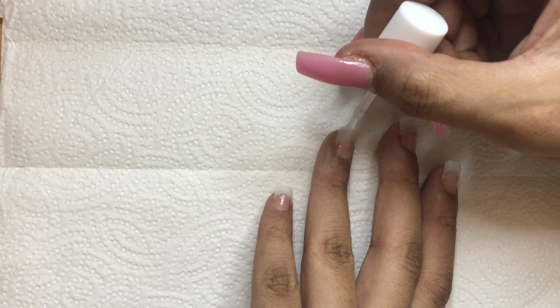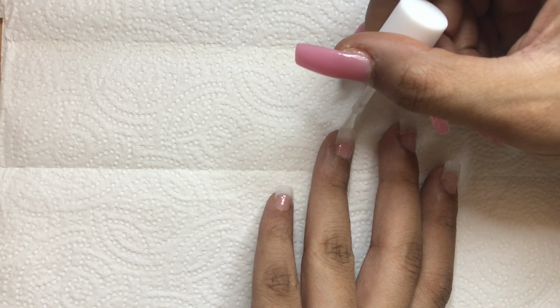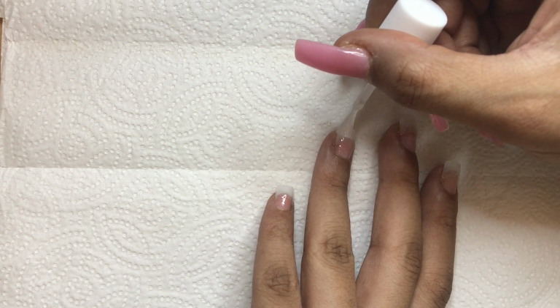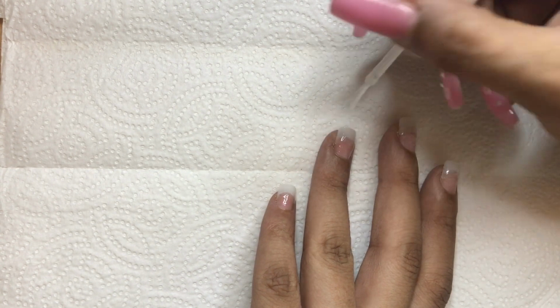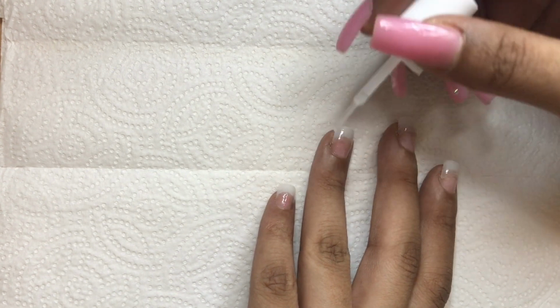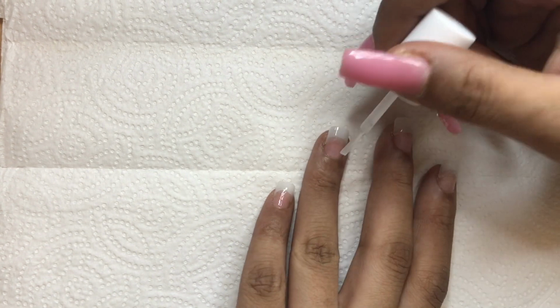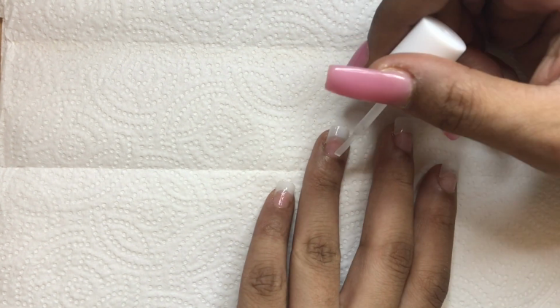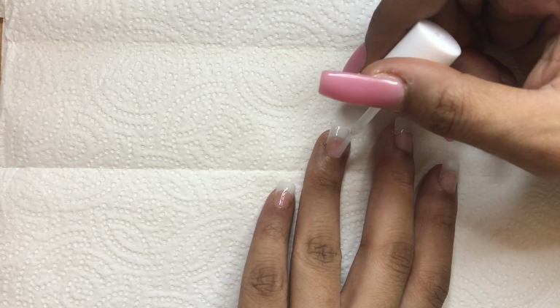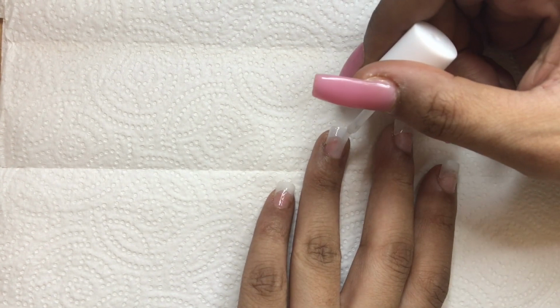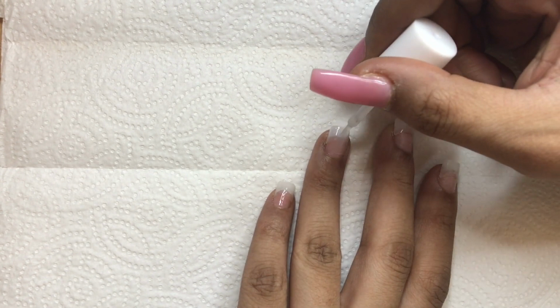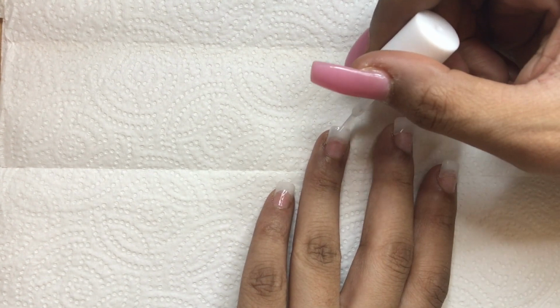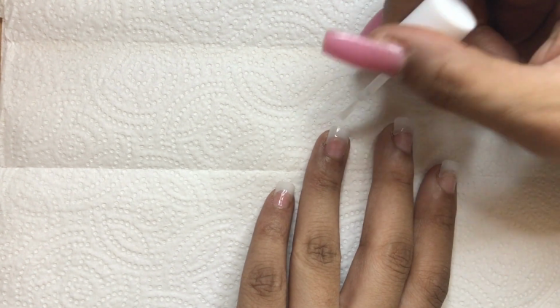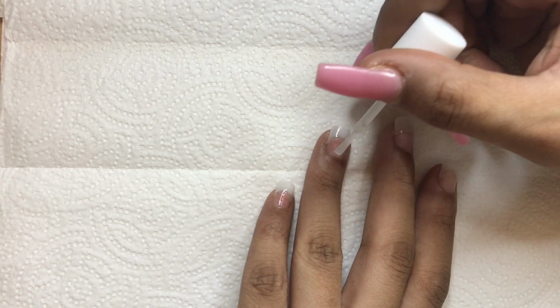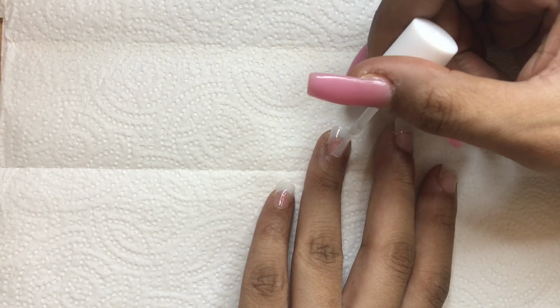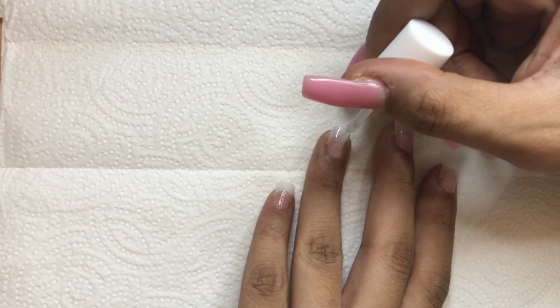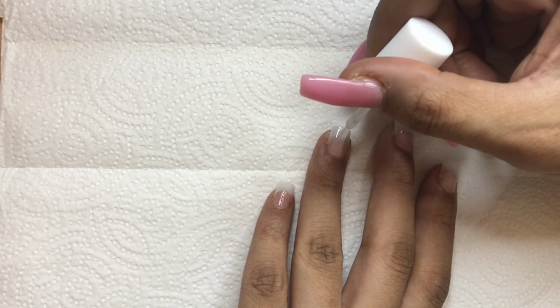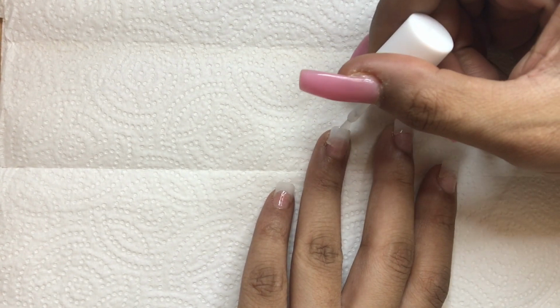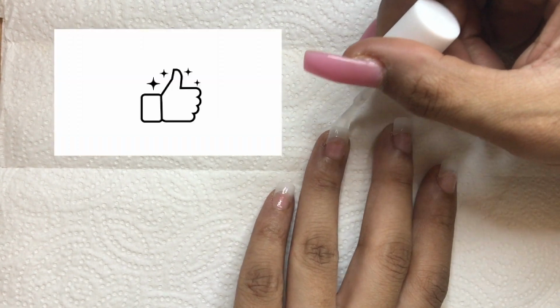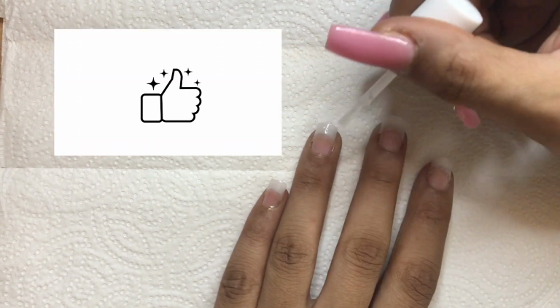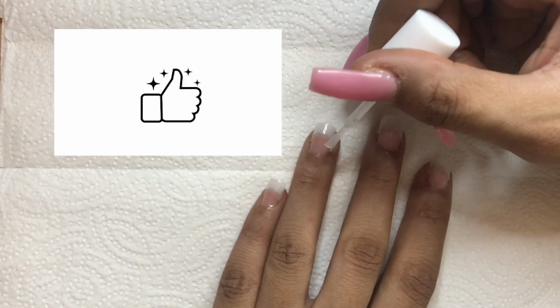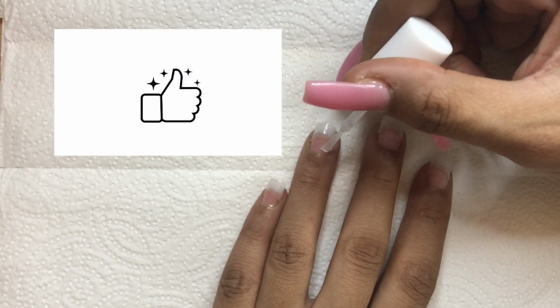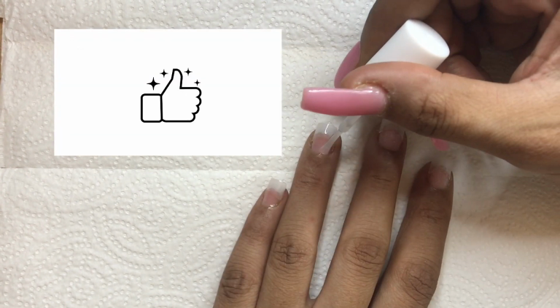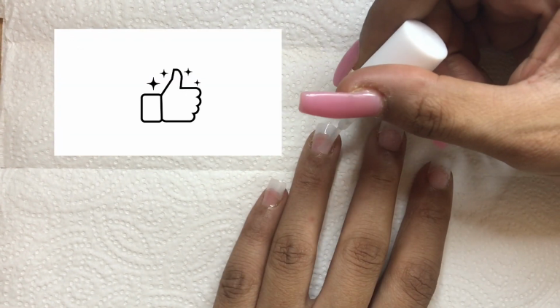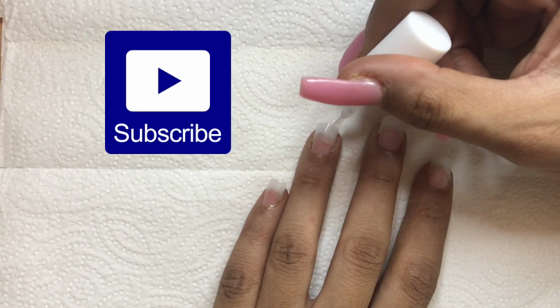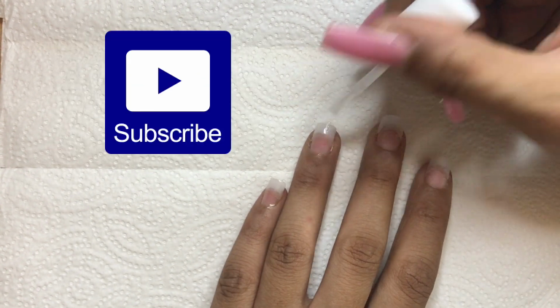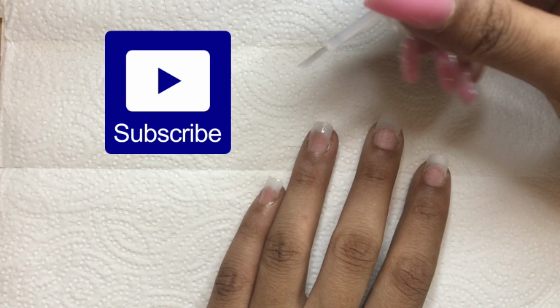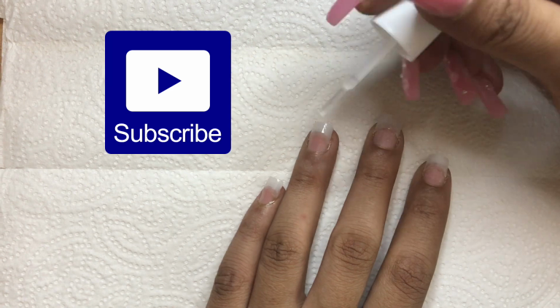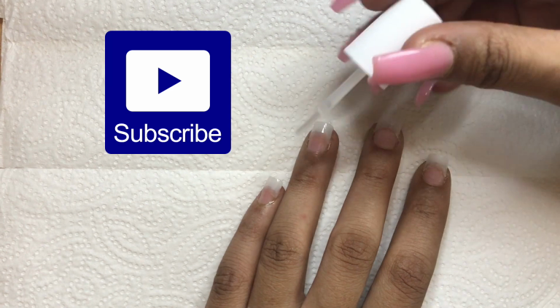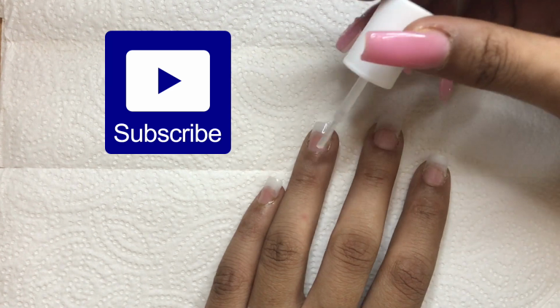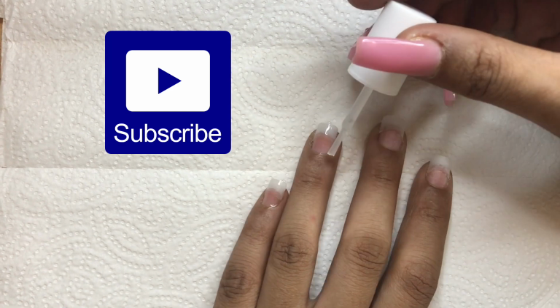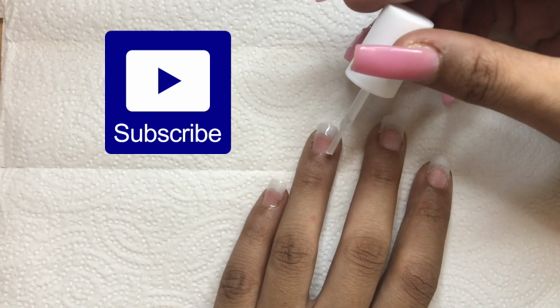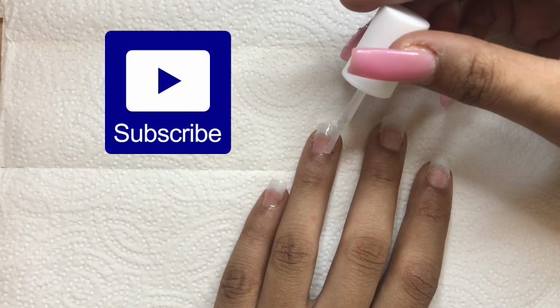Don't forget — if you like what you see, be sure to hit a thumbs up and subscribe to join my journey.